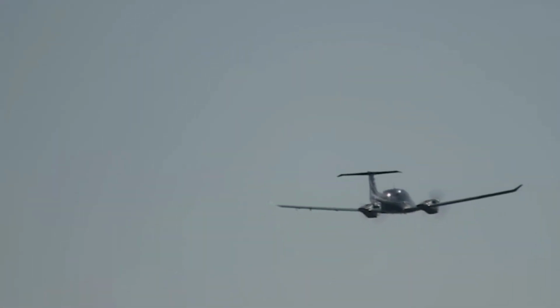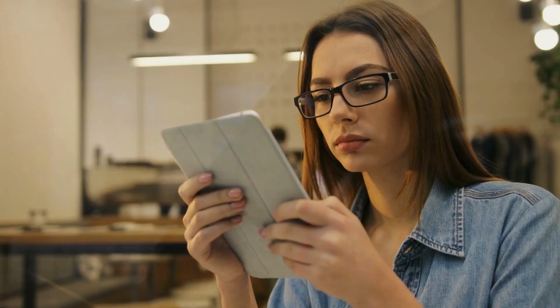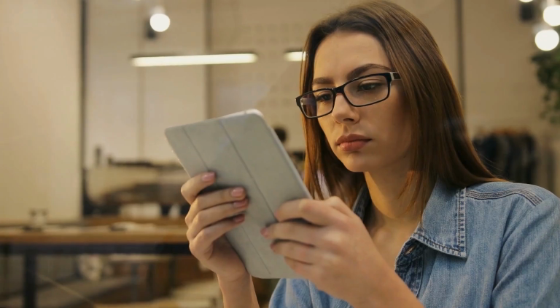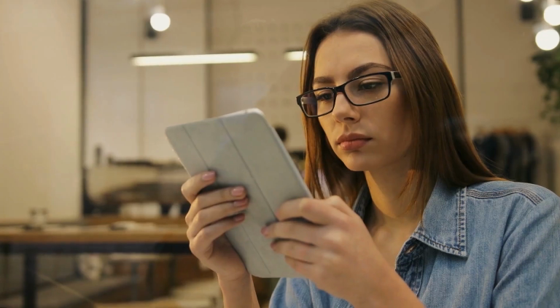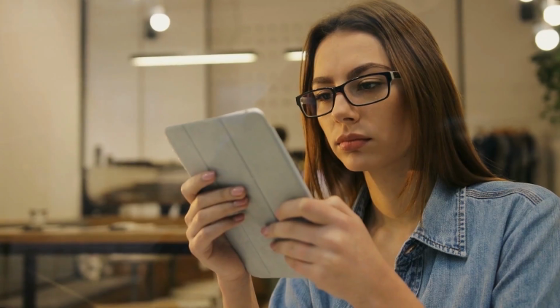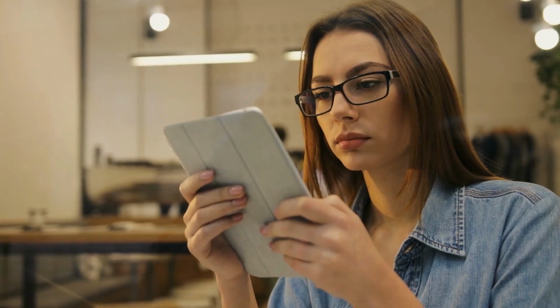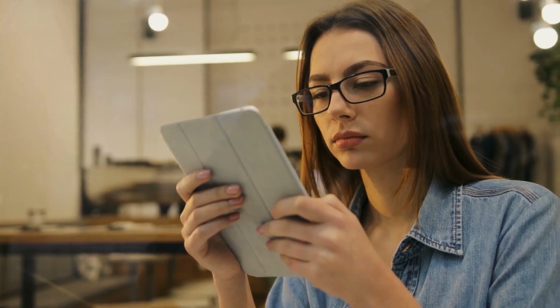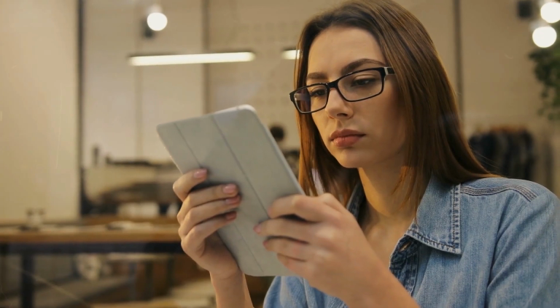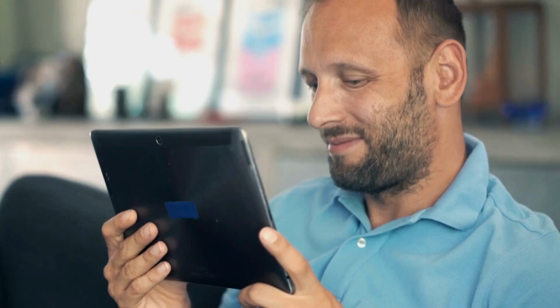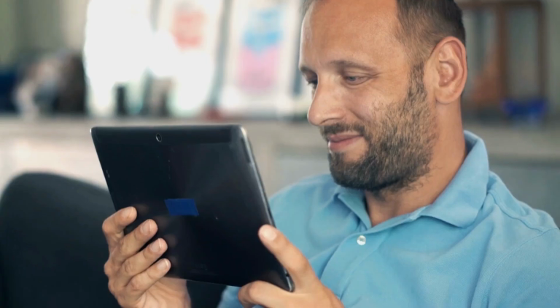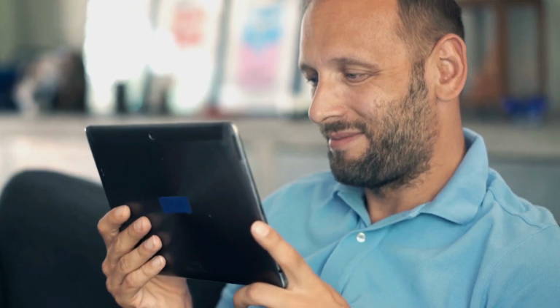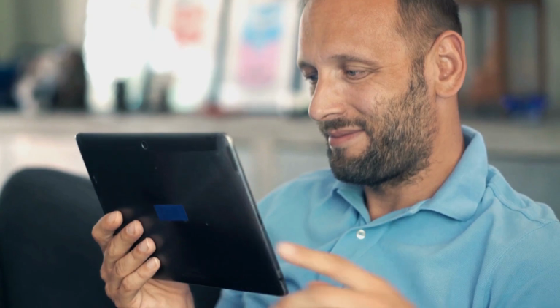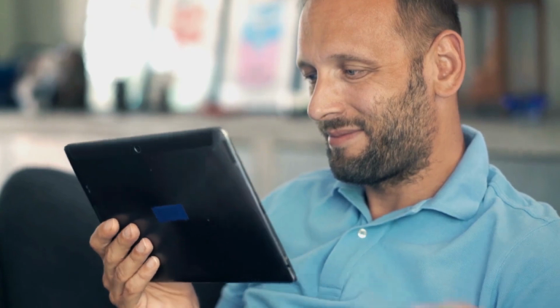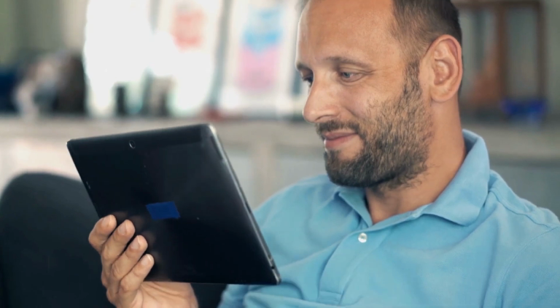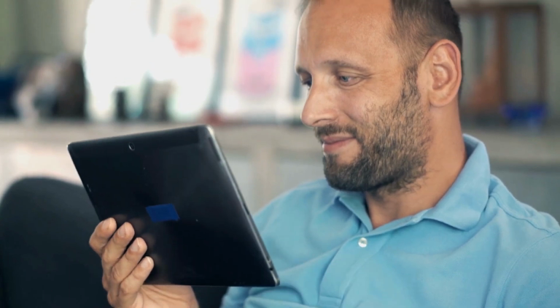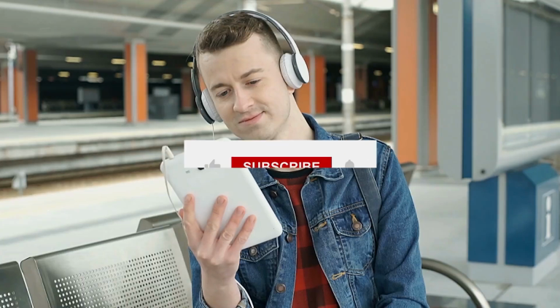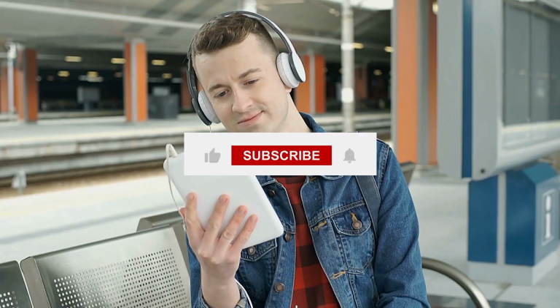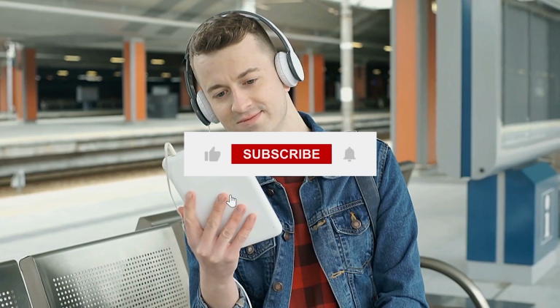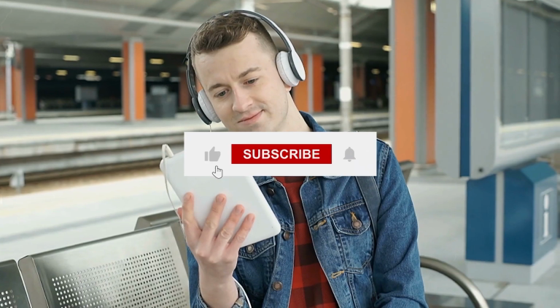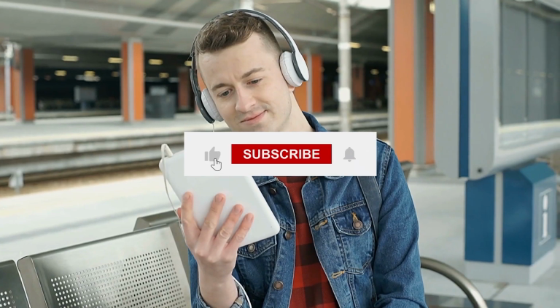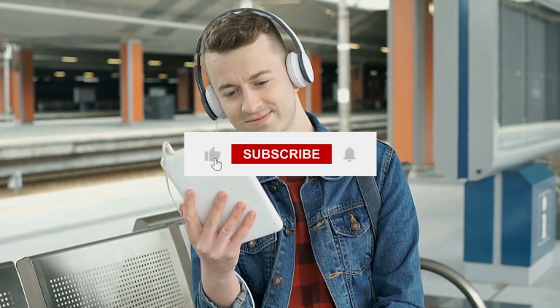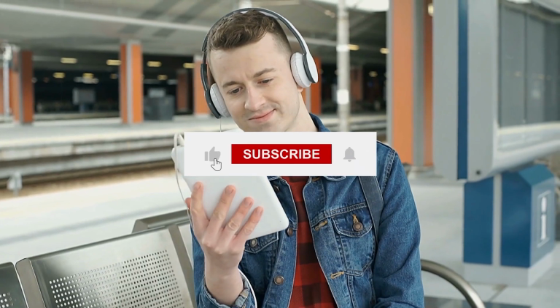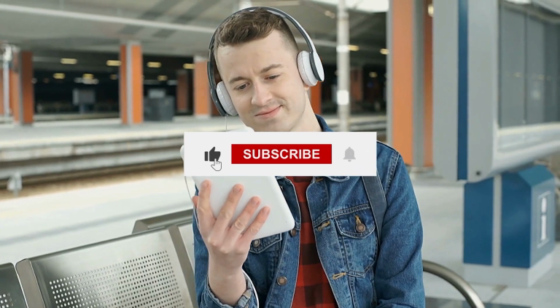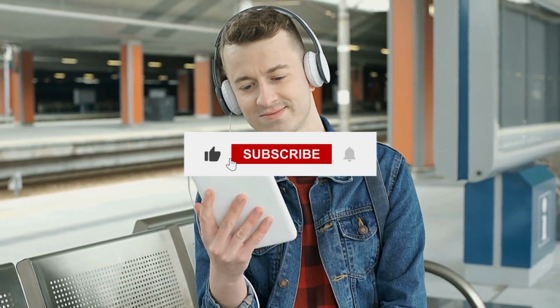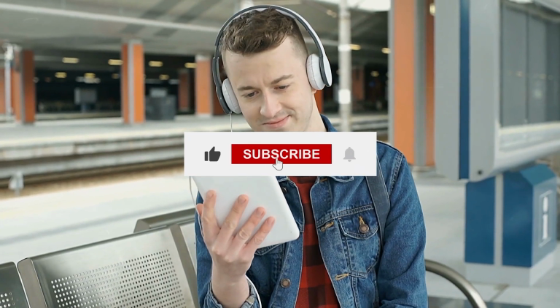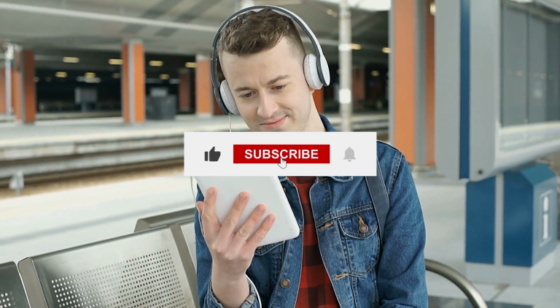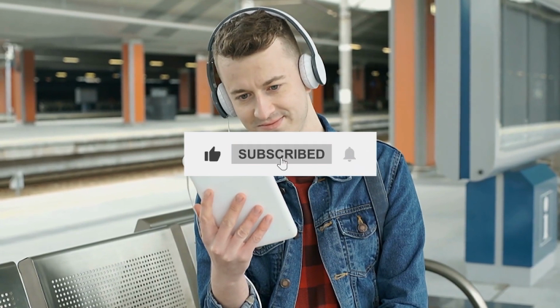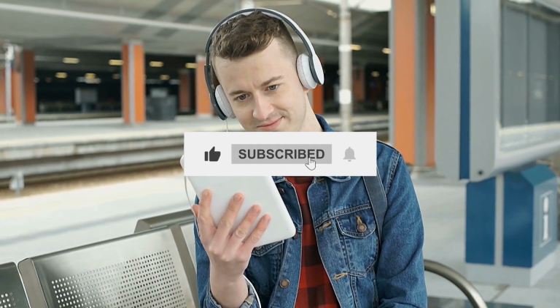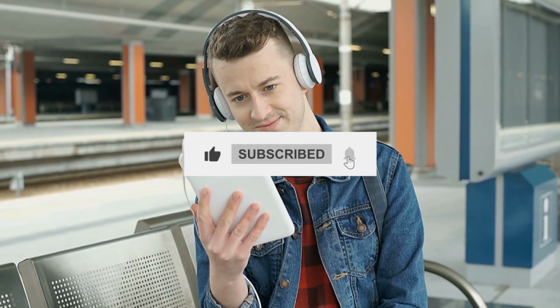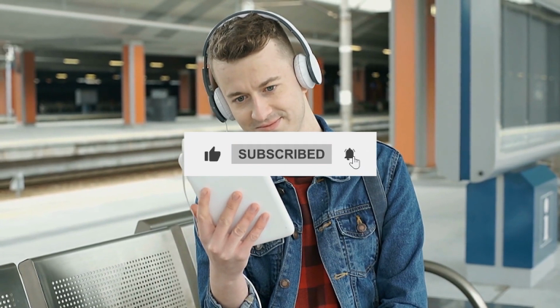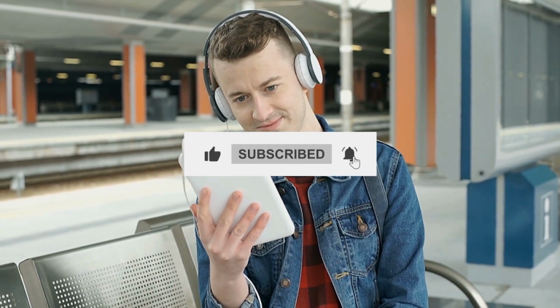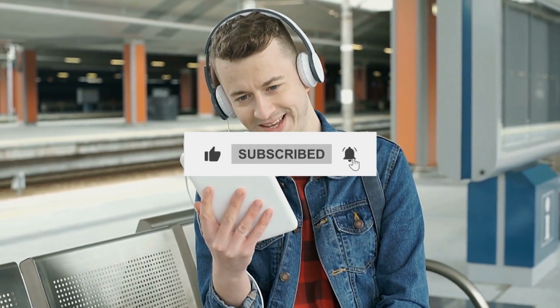Thank you for watching. If you enjoyed this video, don't forget to like, share, and subscribe for more great content.